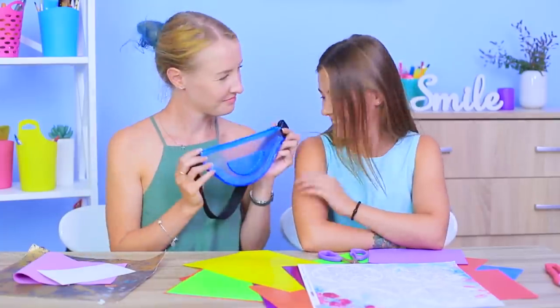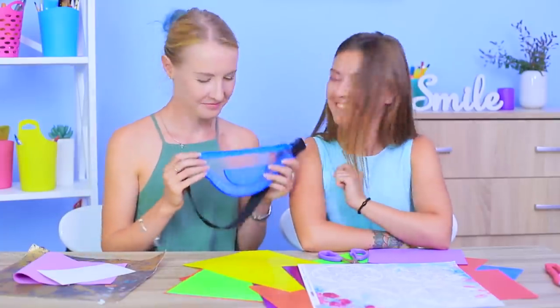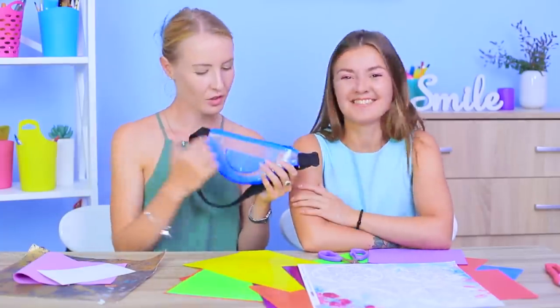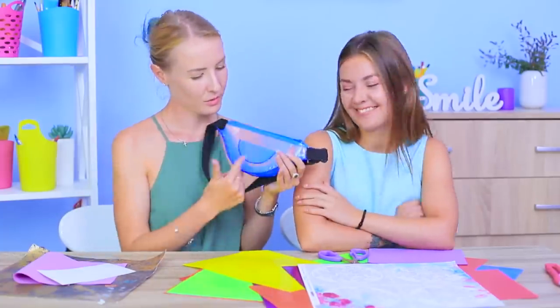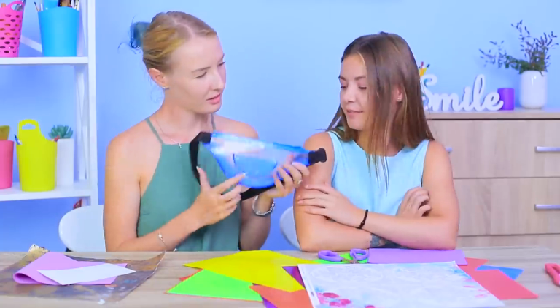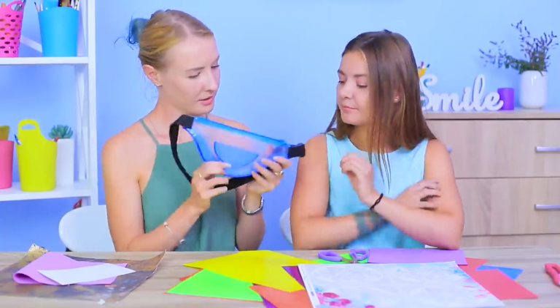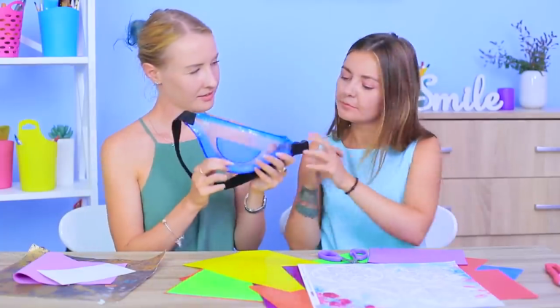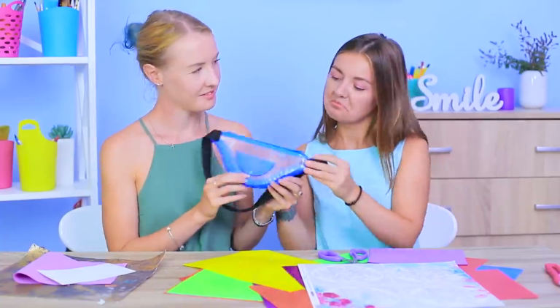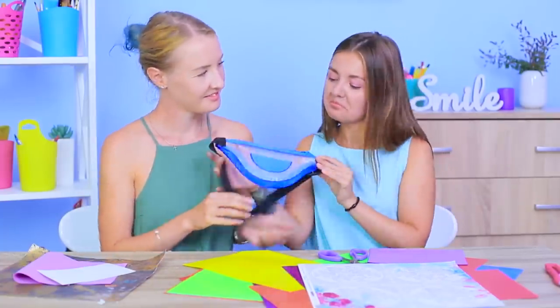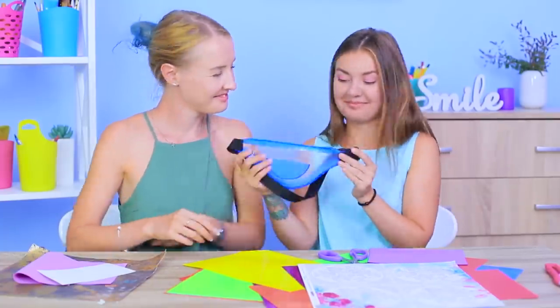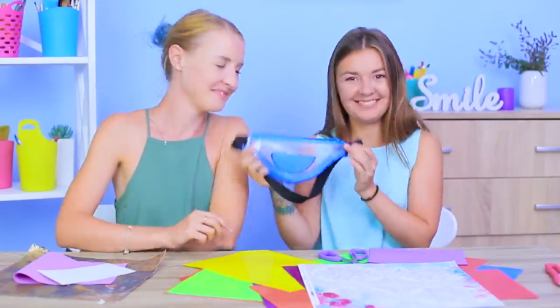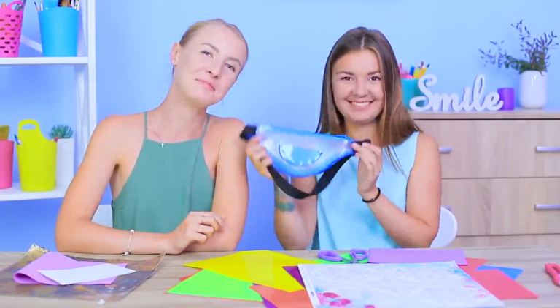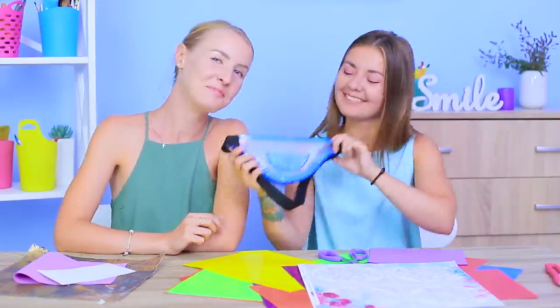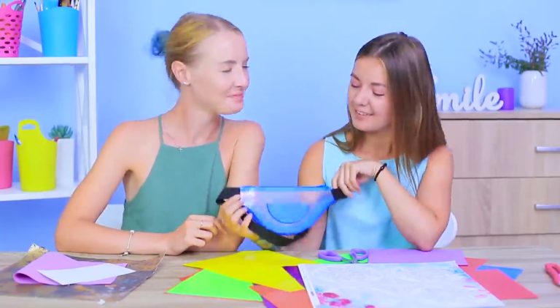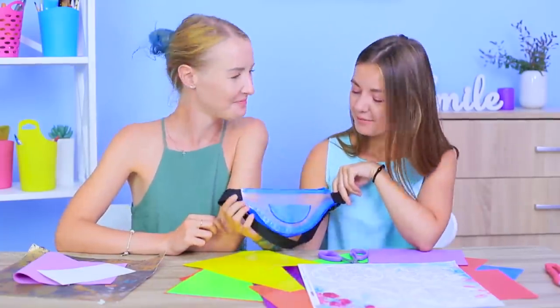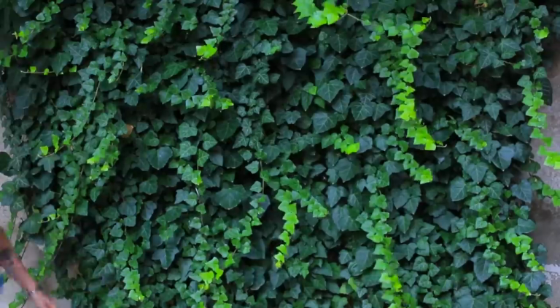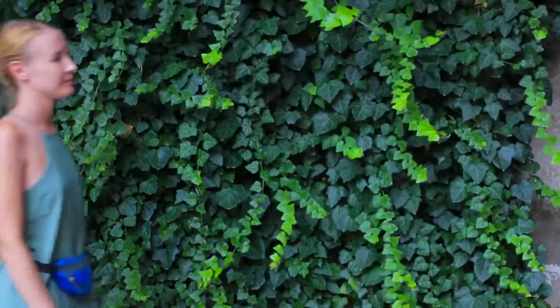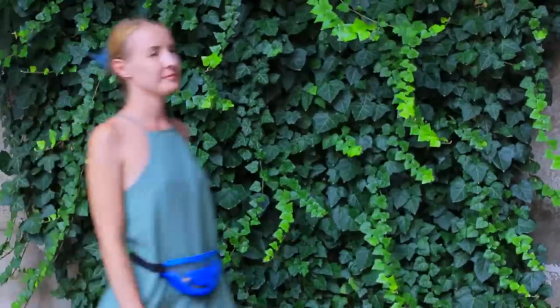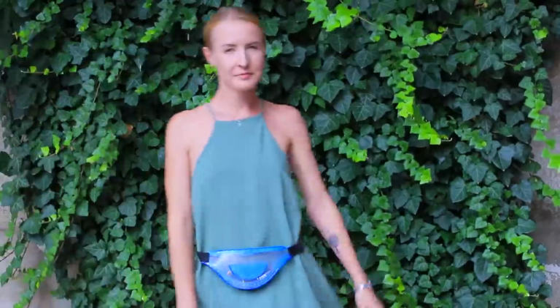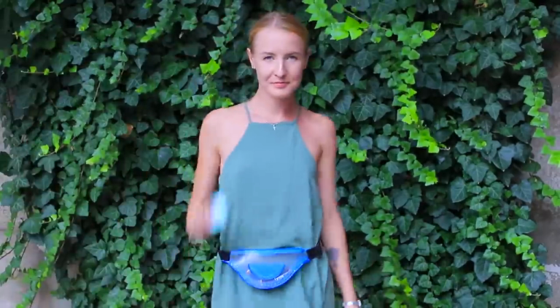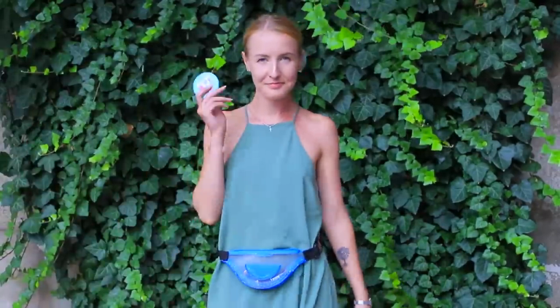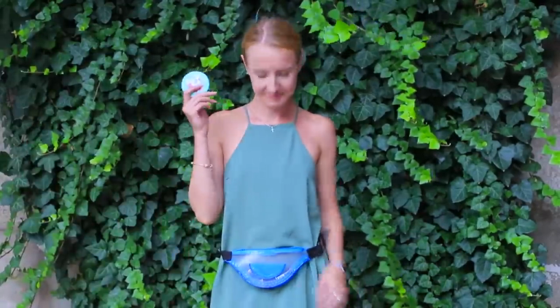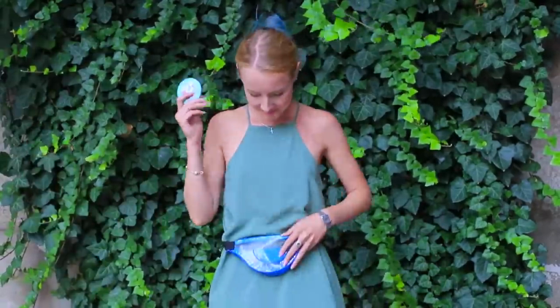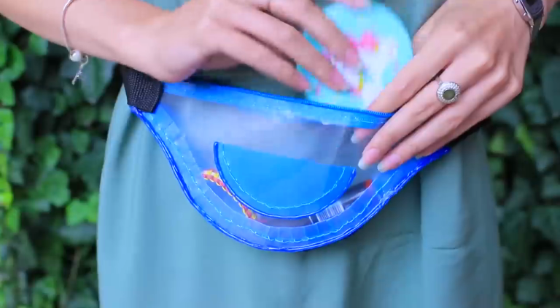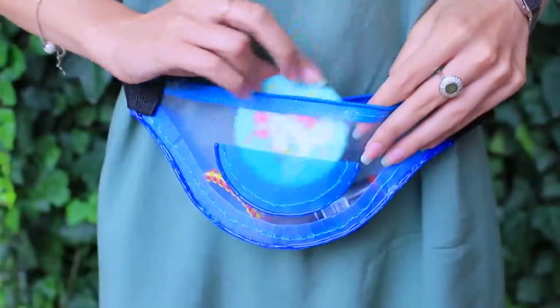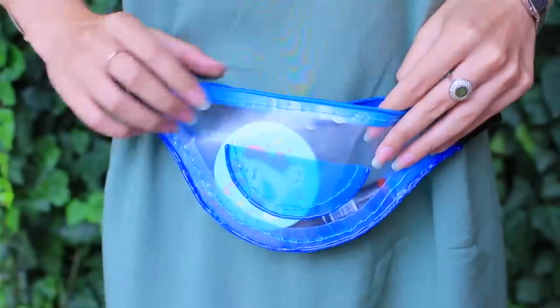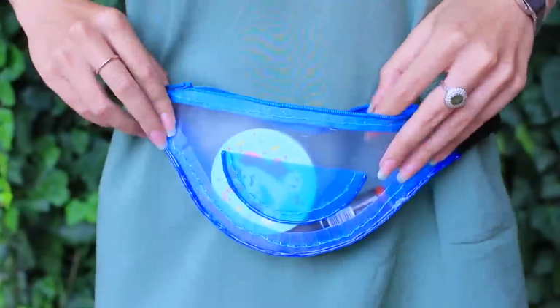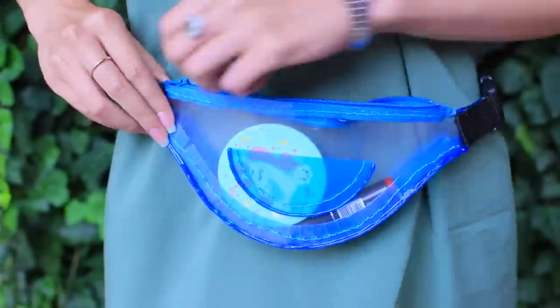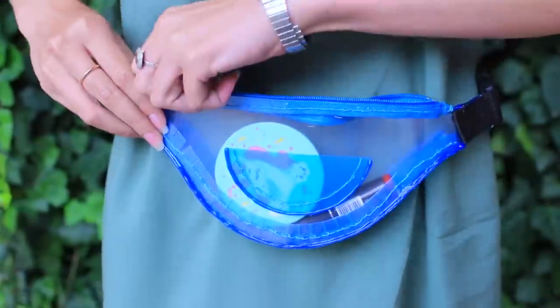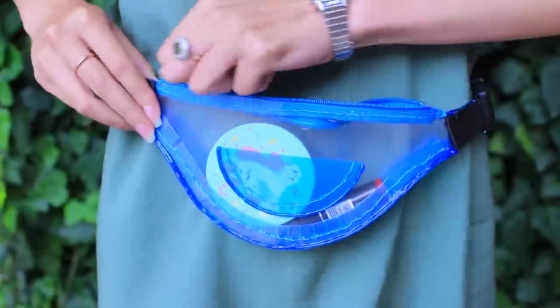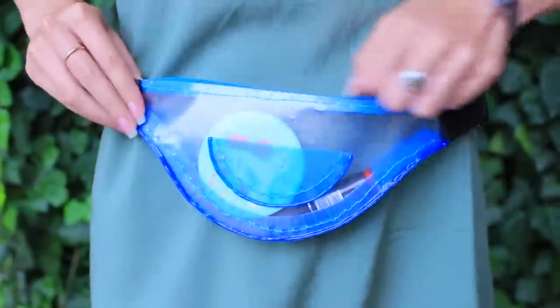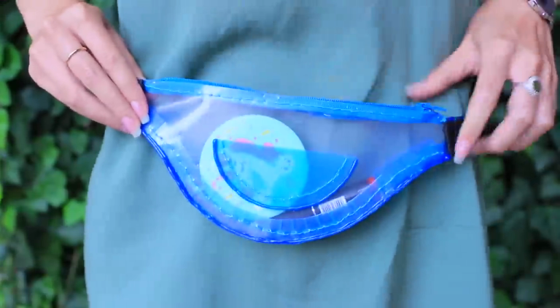We made a great fanny pack for holding all our stuff — this is how you should recycle plastic!